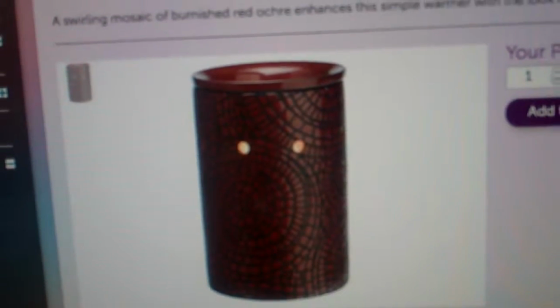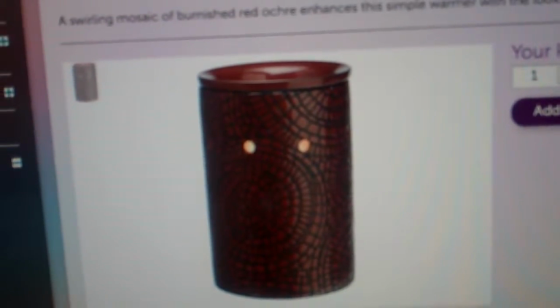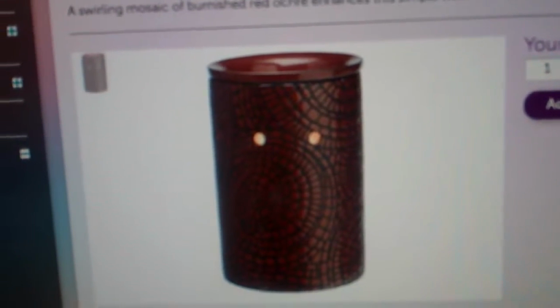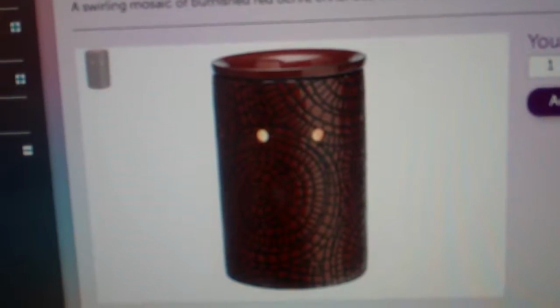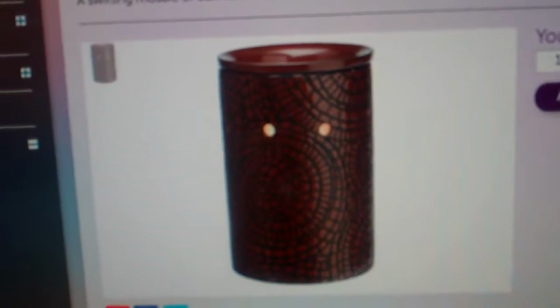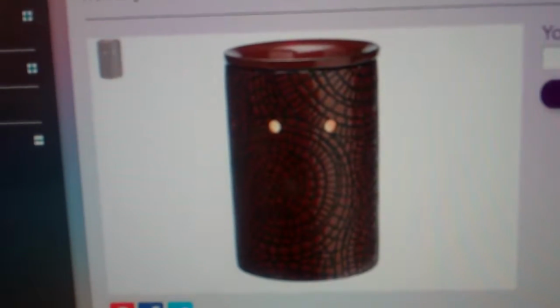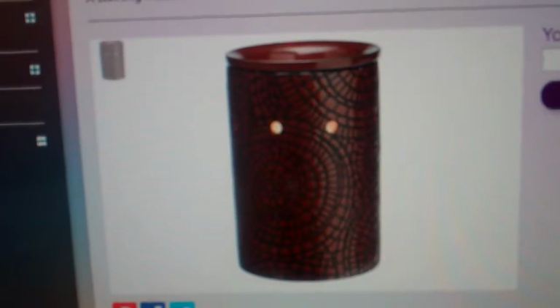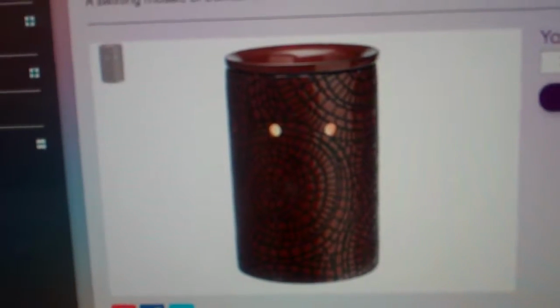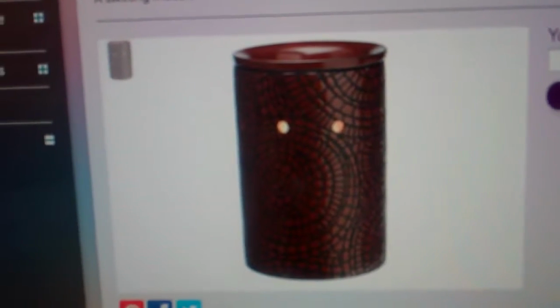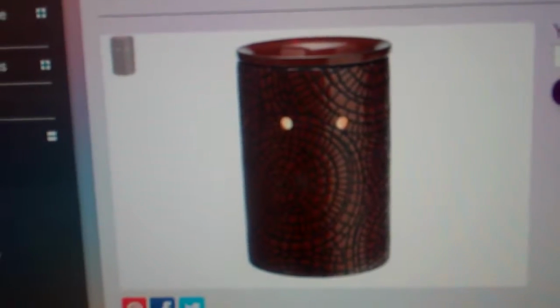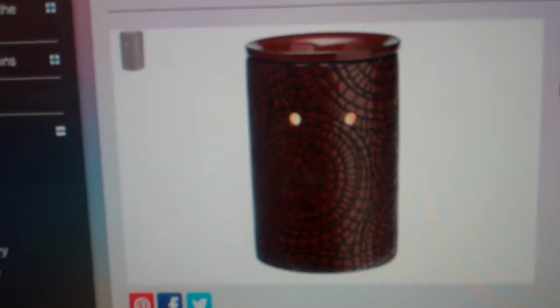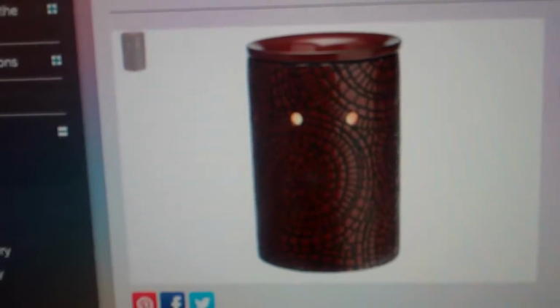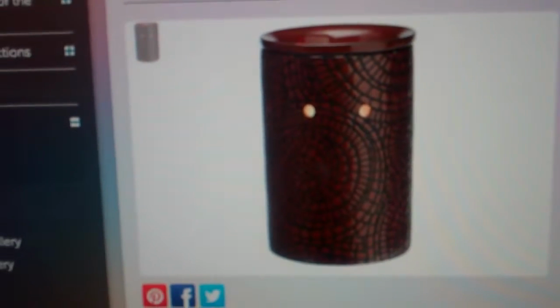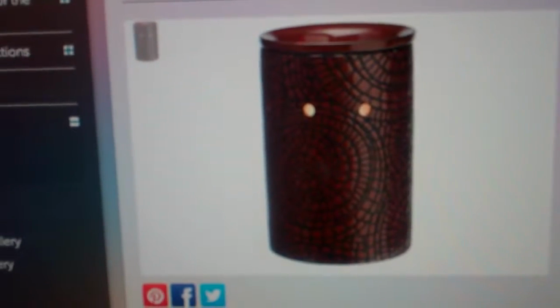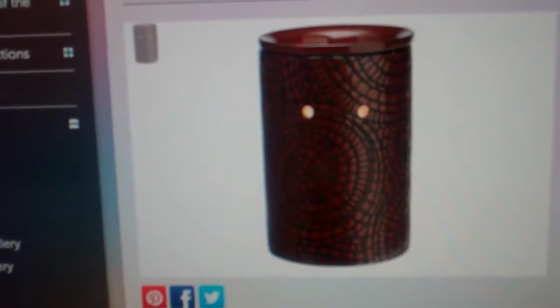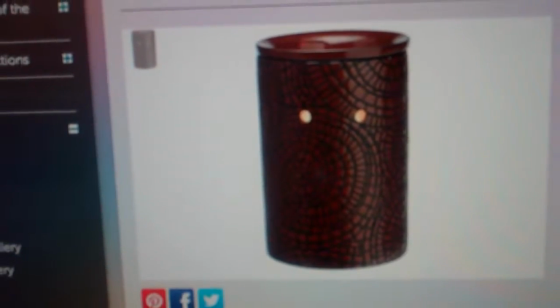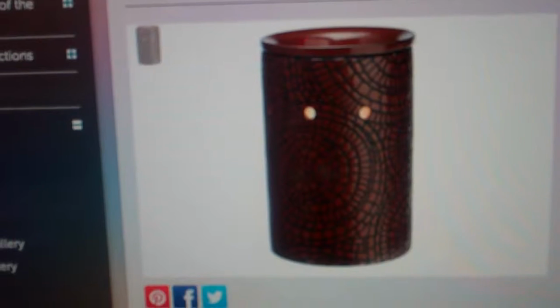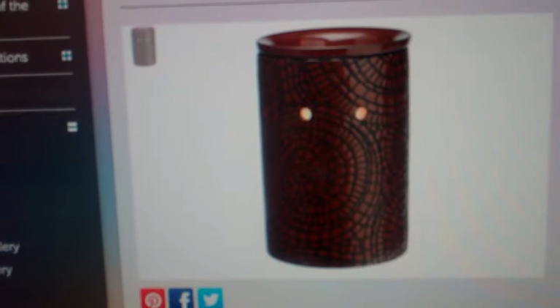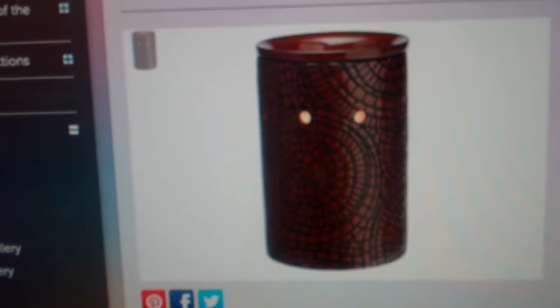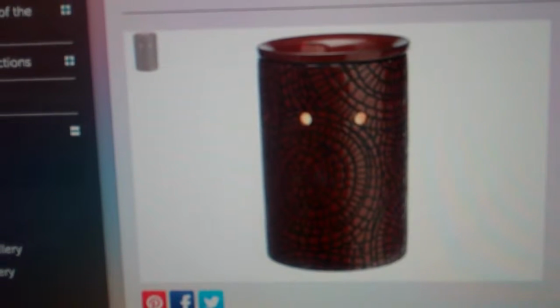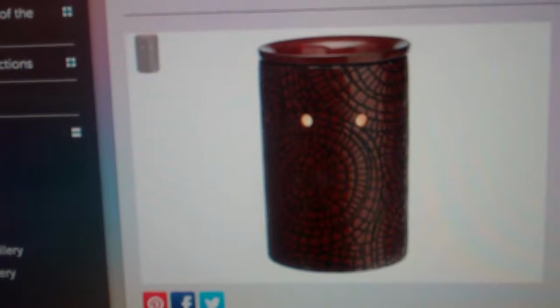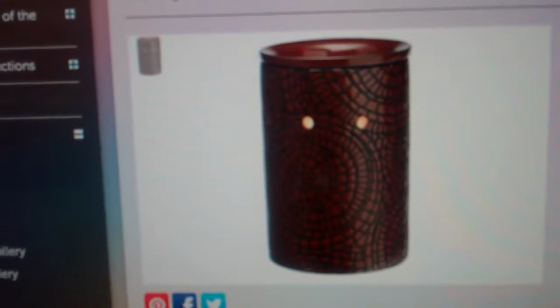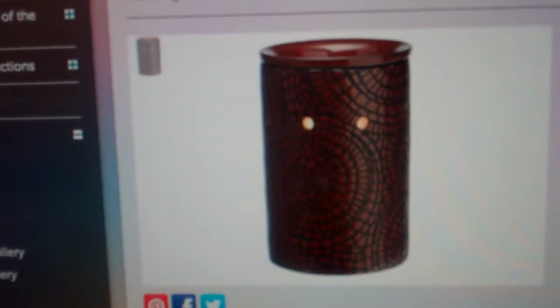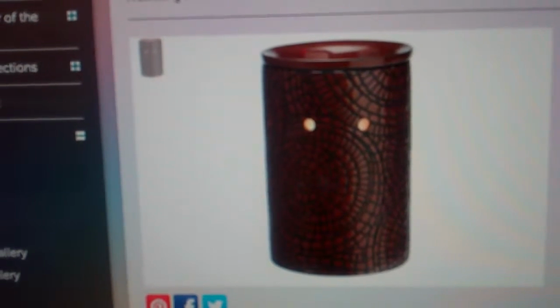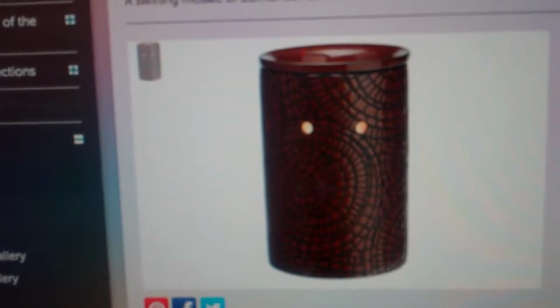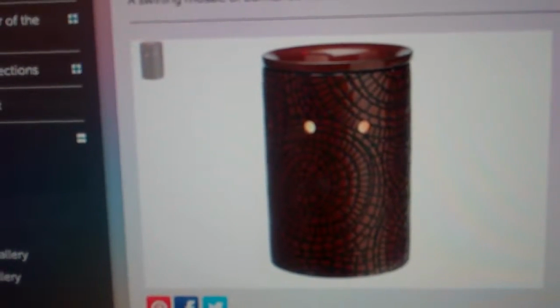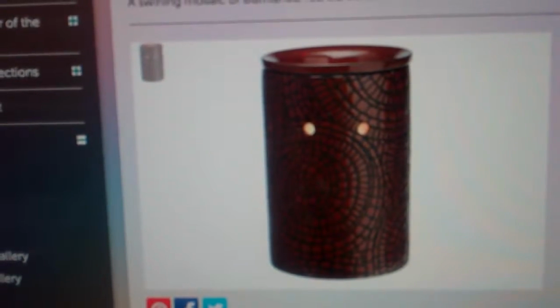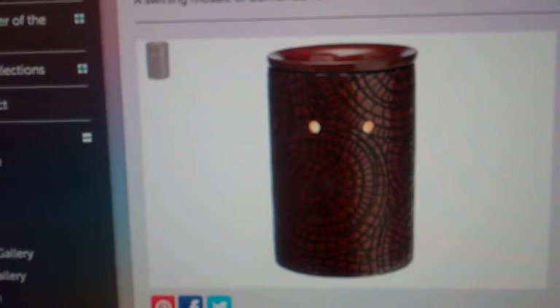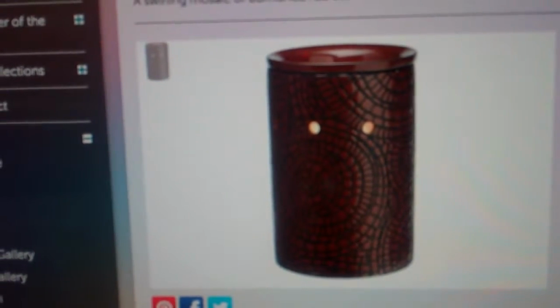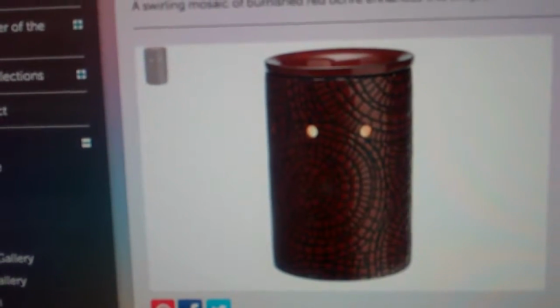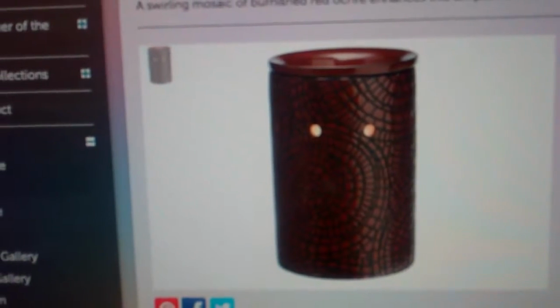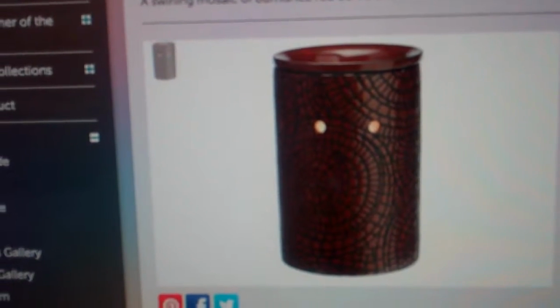Welcome to Troy and Kara Egan's Sensi Wickless YouTube channel, just highlighting some of the new warmers. This is the Cobbled Leather.